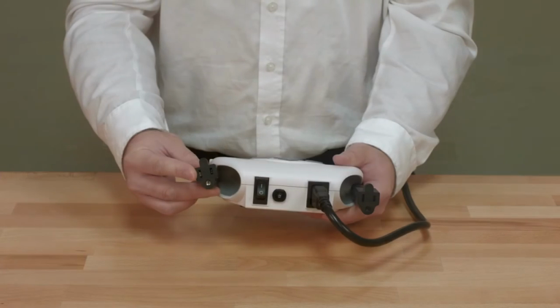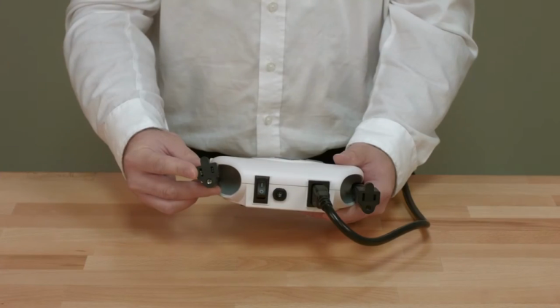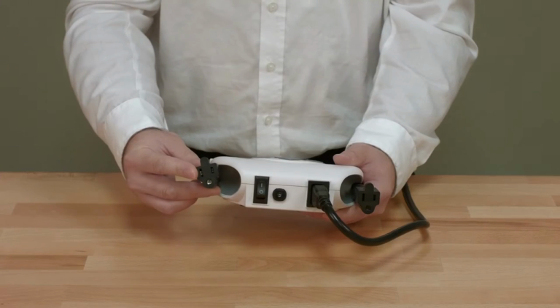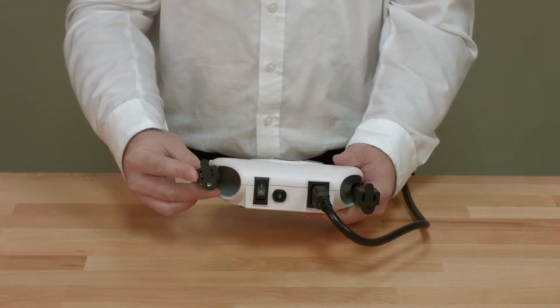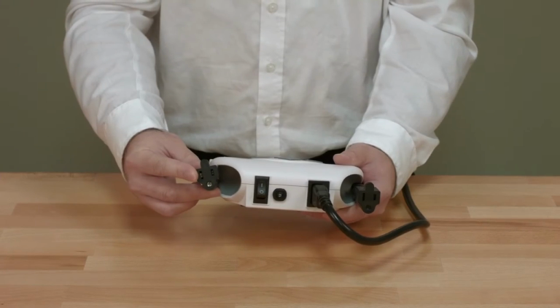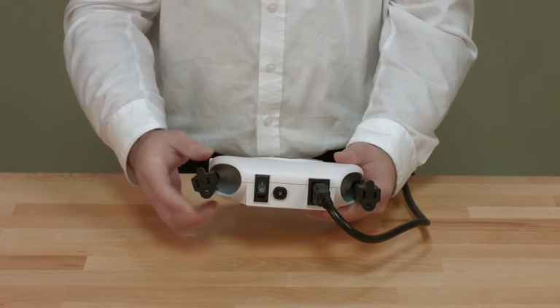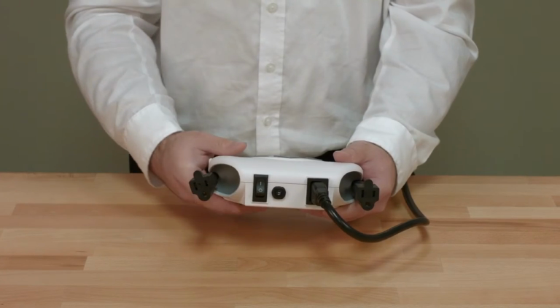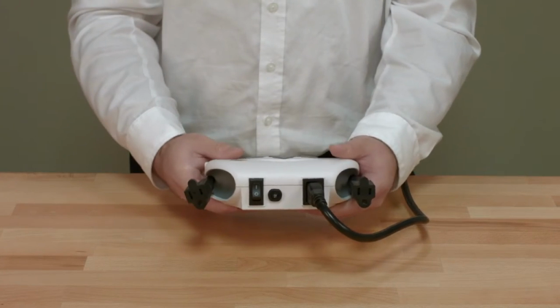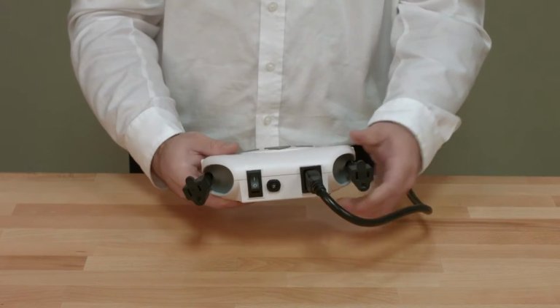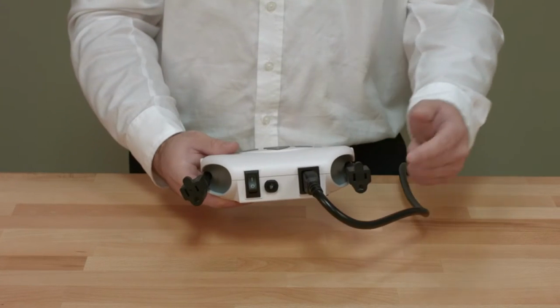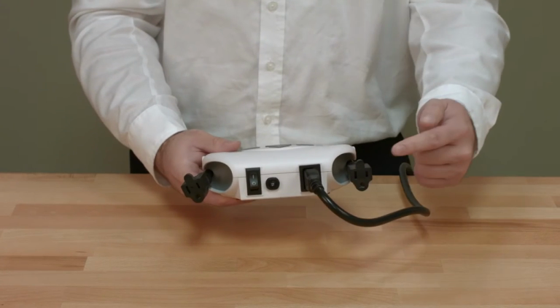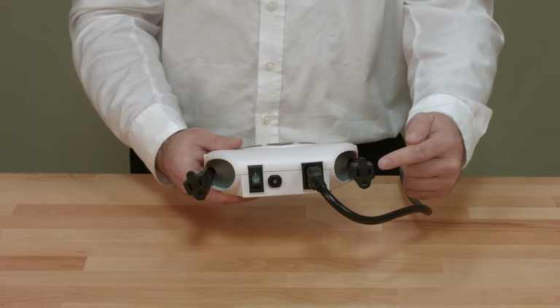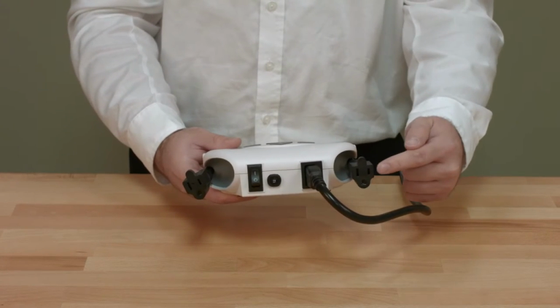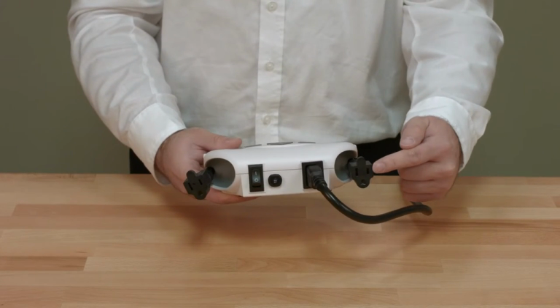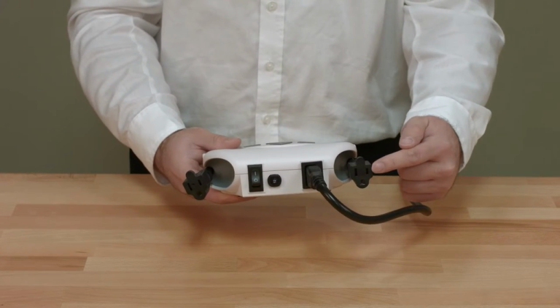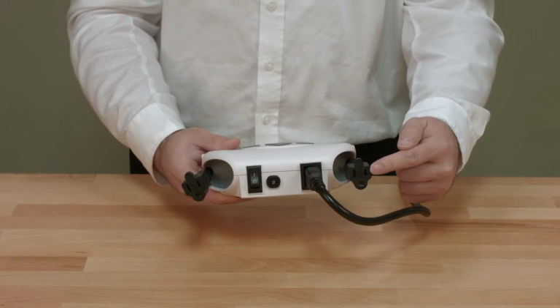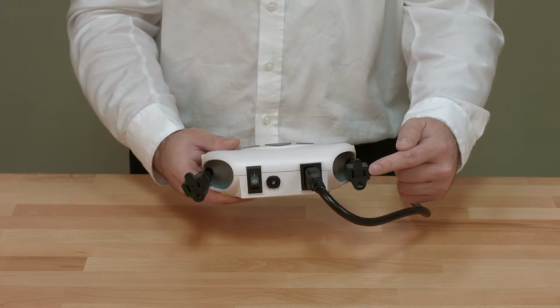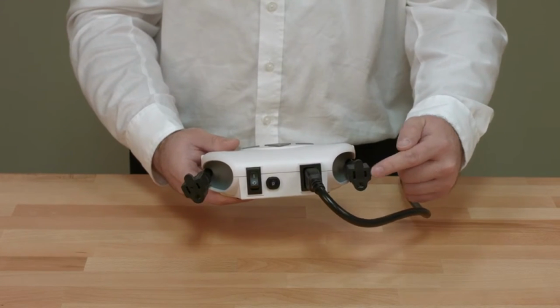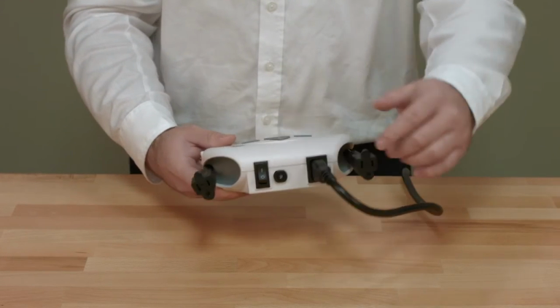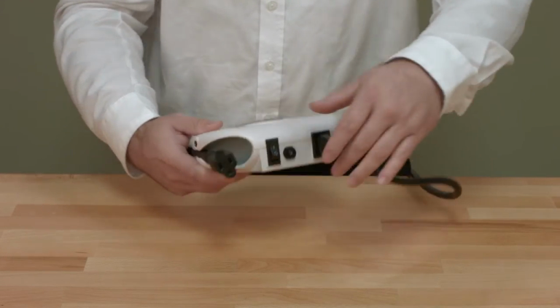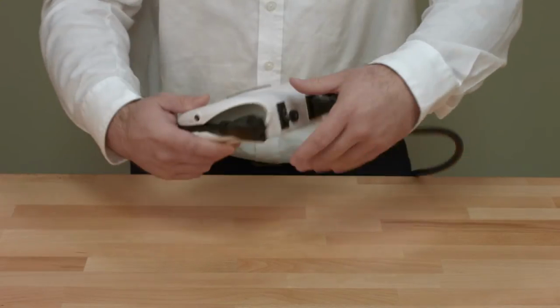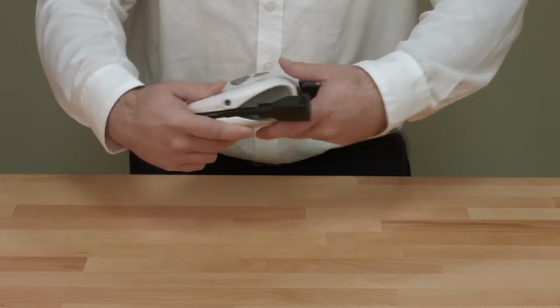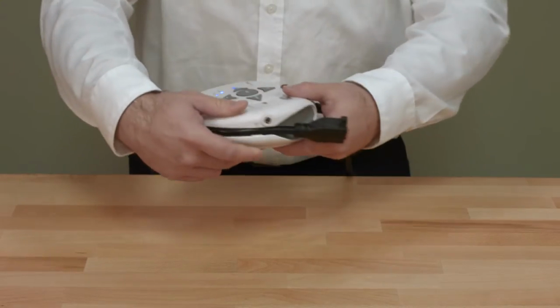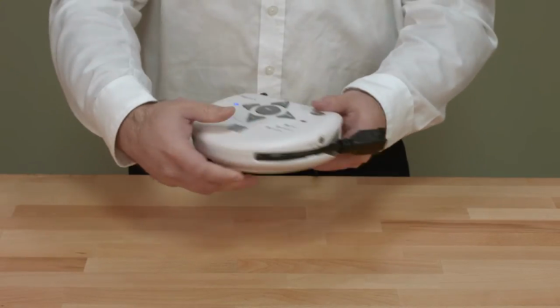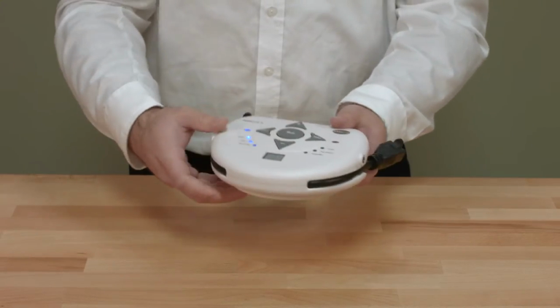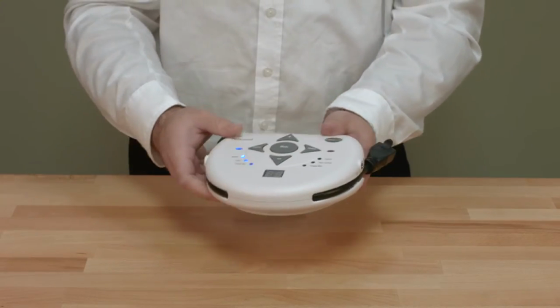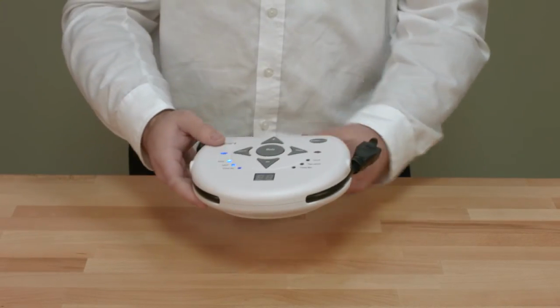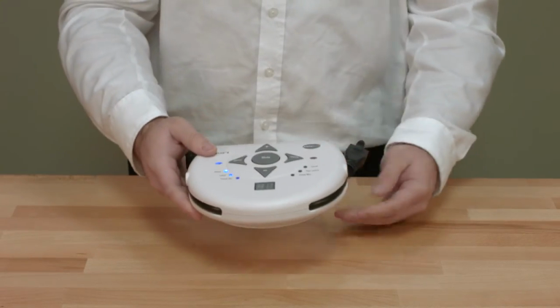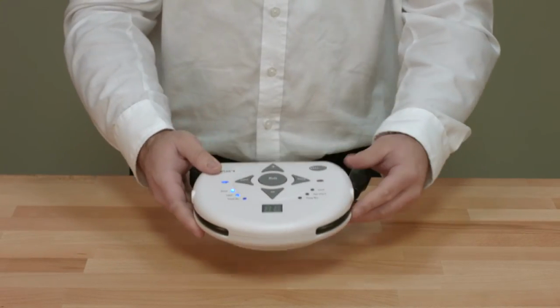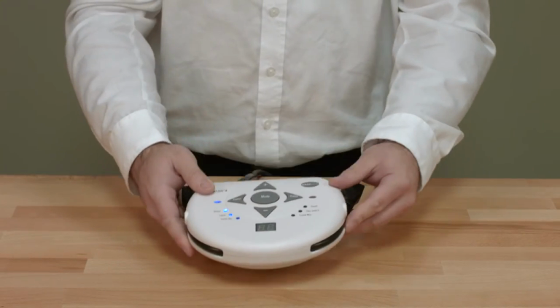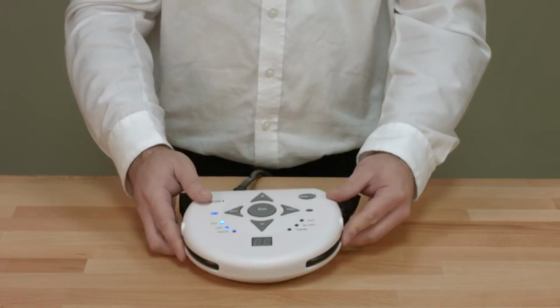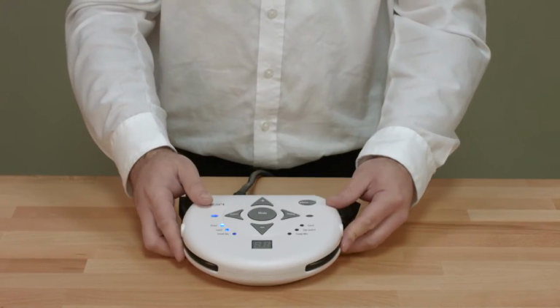PowerLink 4 is available in four international versions: North America, United Kingdom, Continental Europe, and Australia.